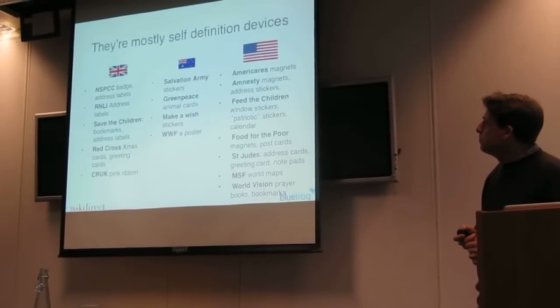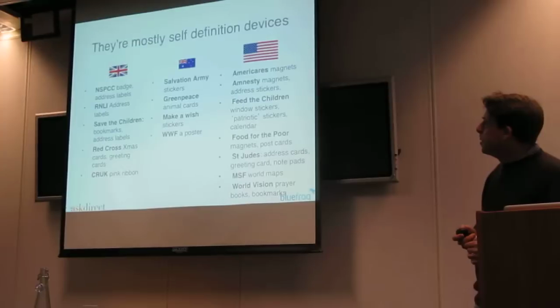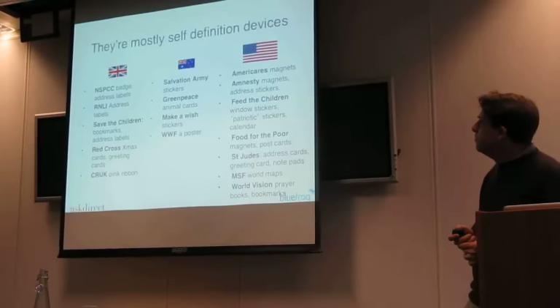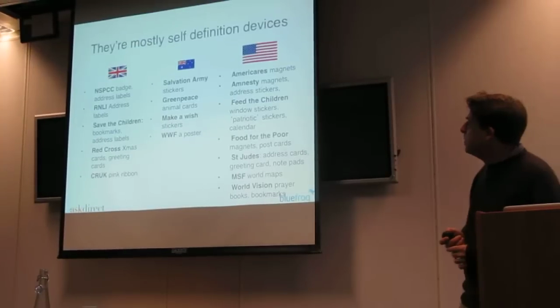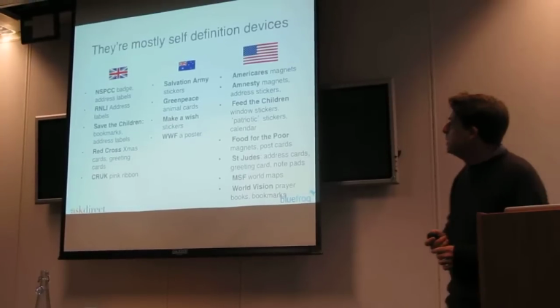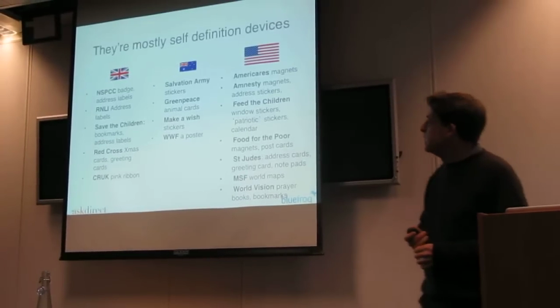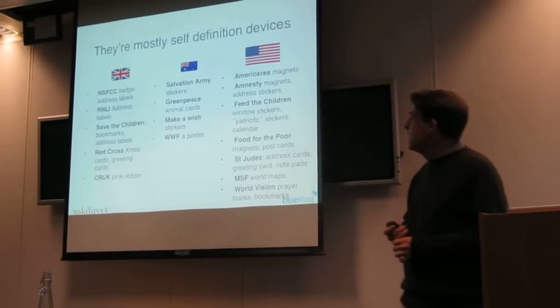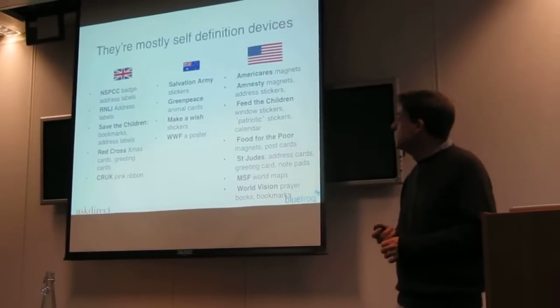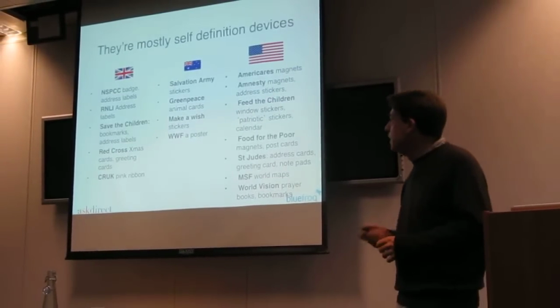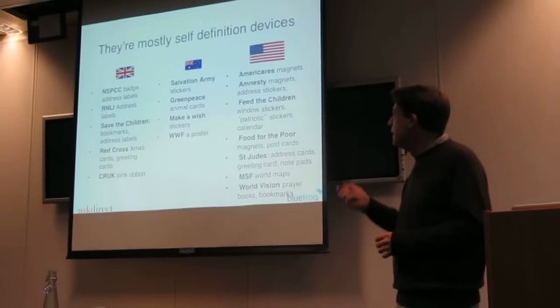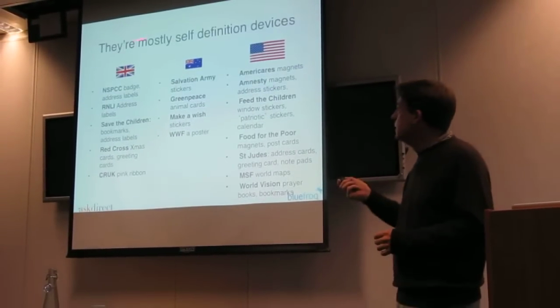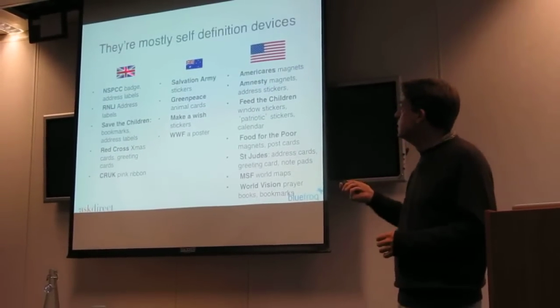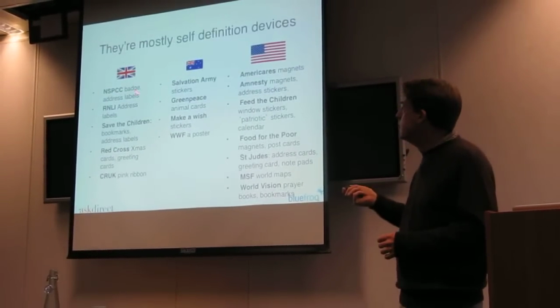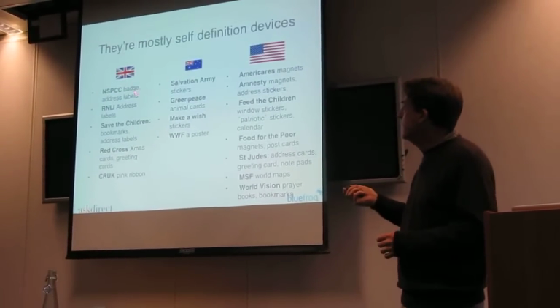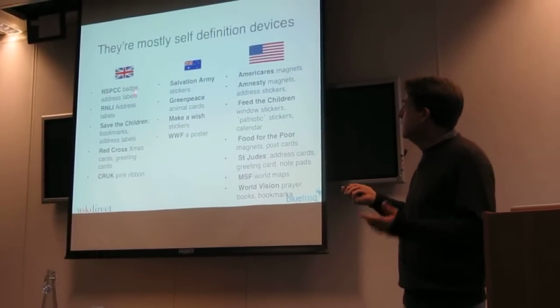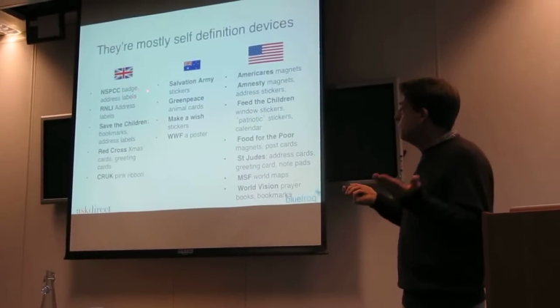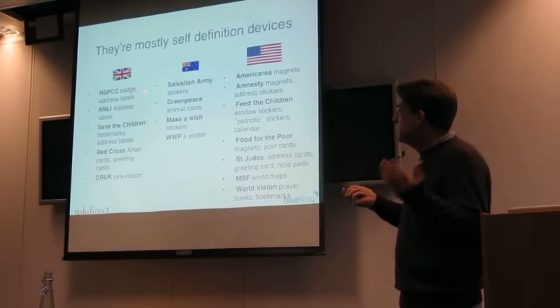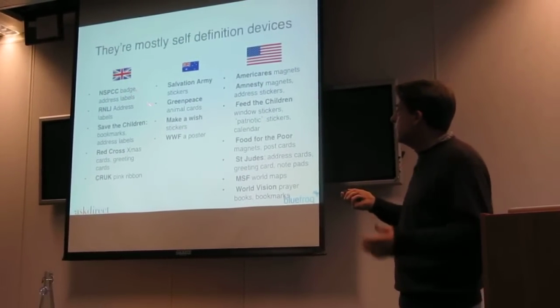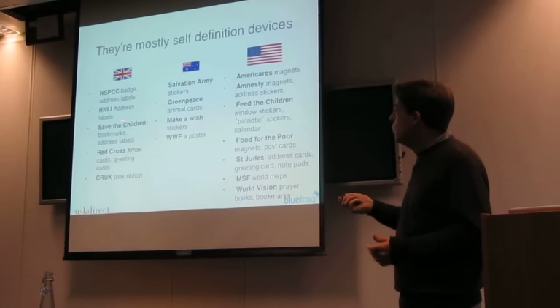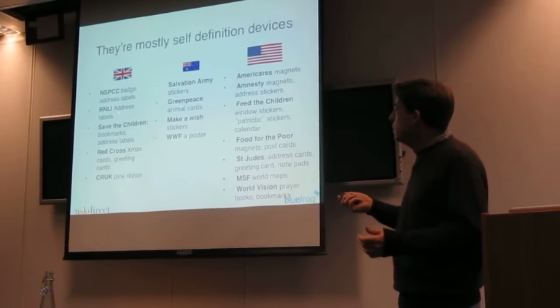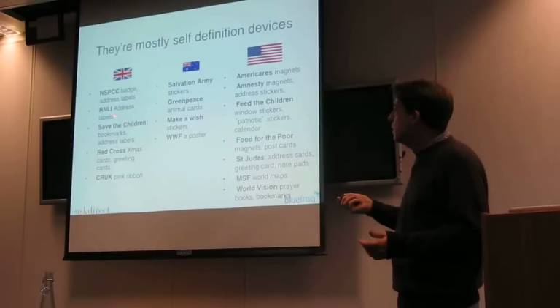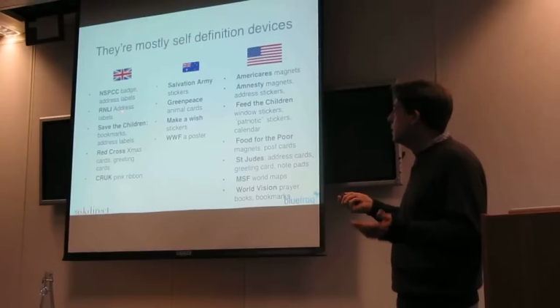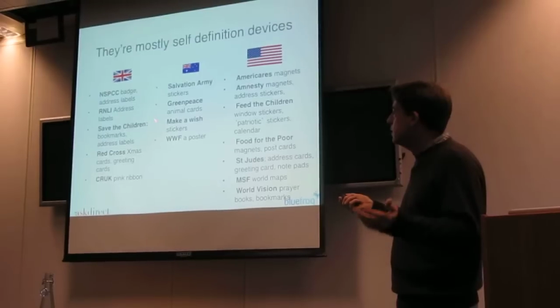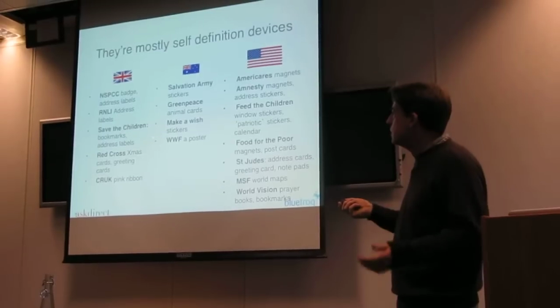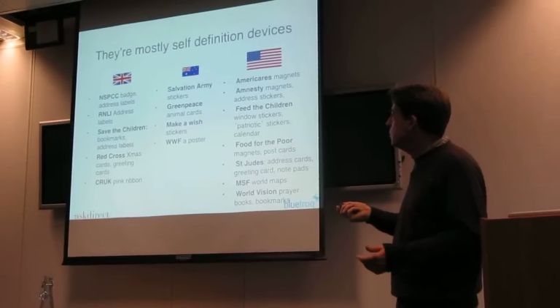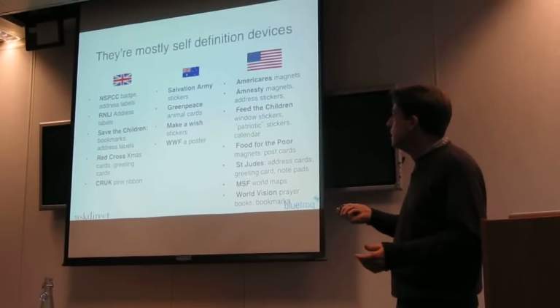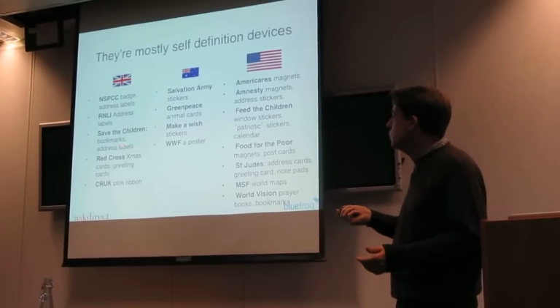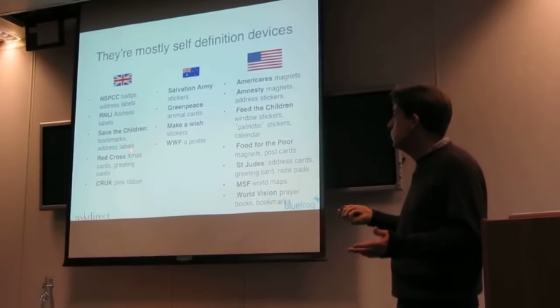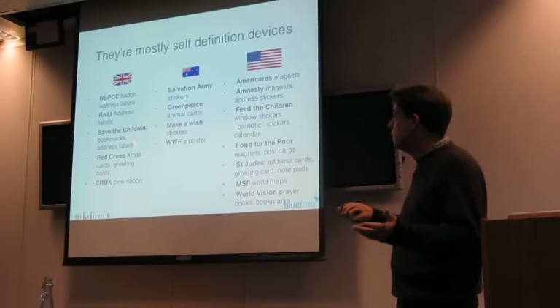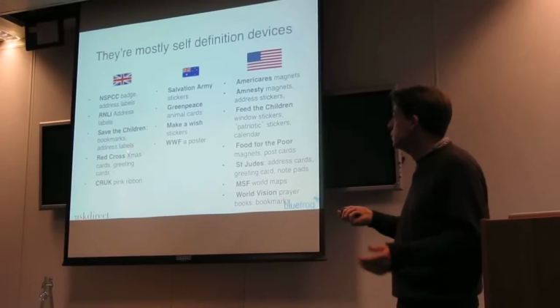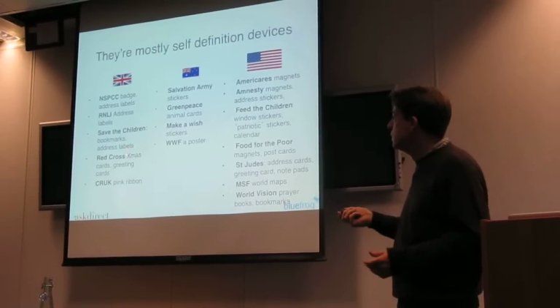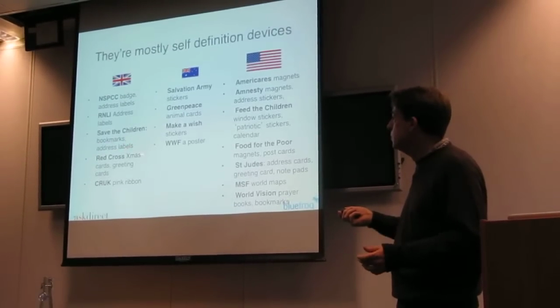You can see some examples here. In SBCC it was the green dot, iron lights, the address labels, and Save the Children bookmarks and address labels.